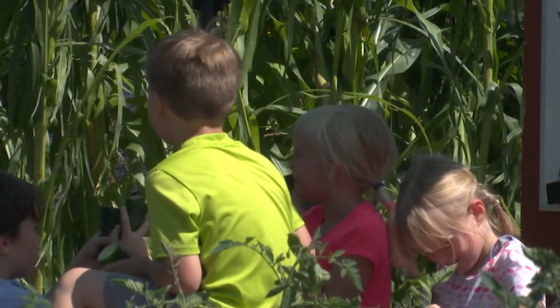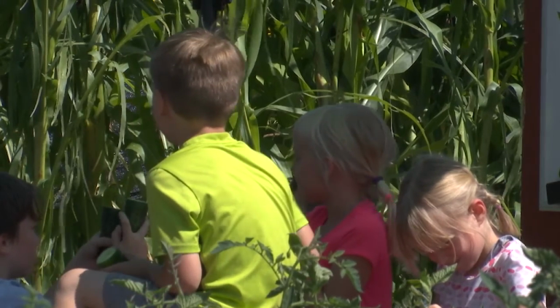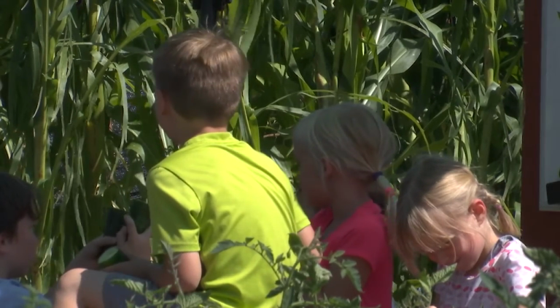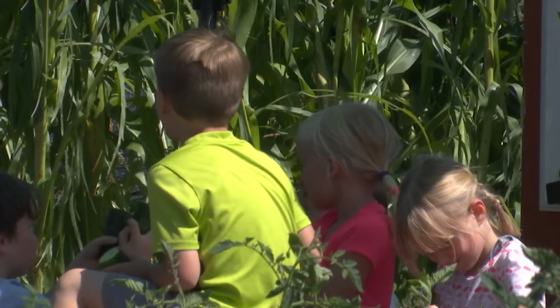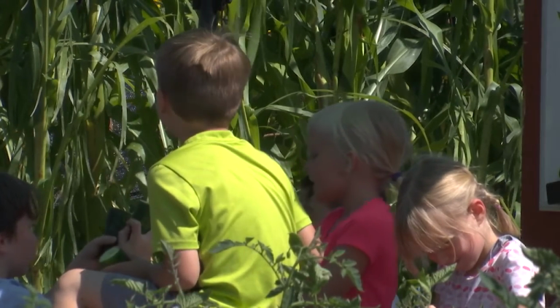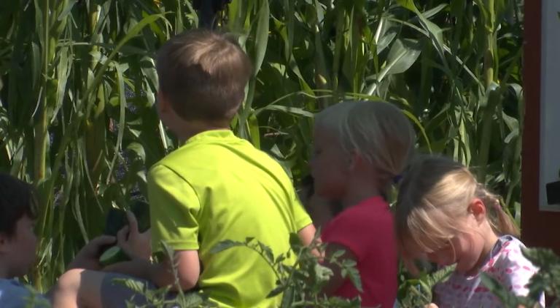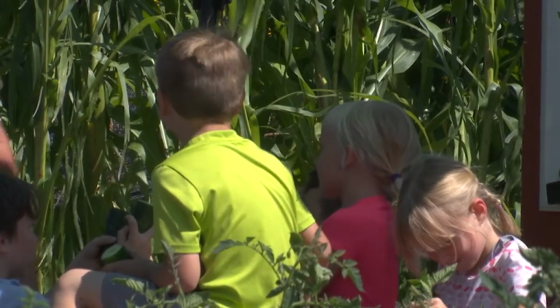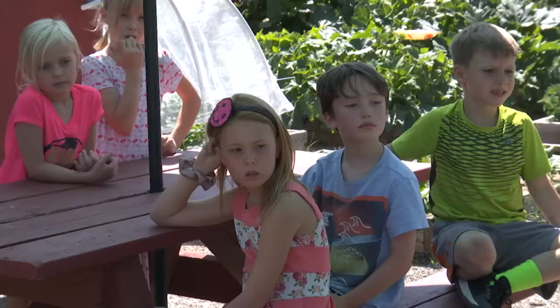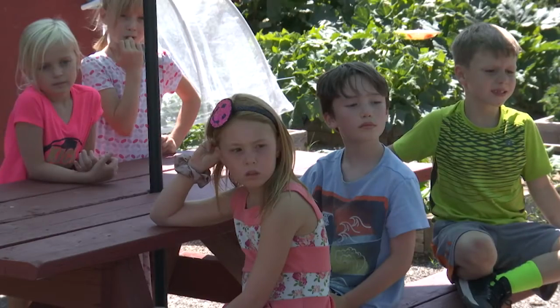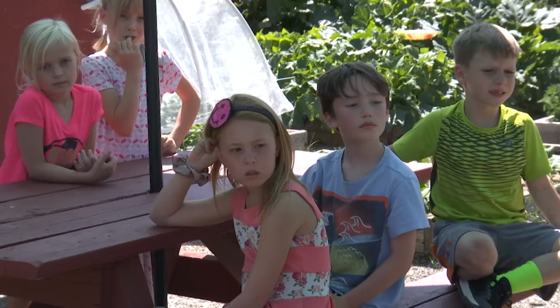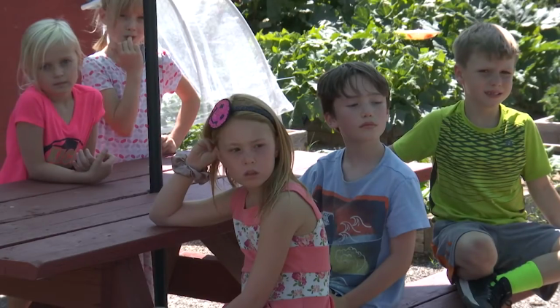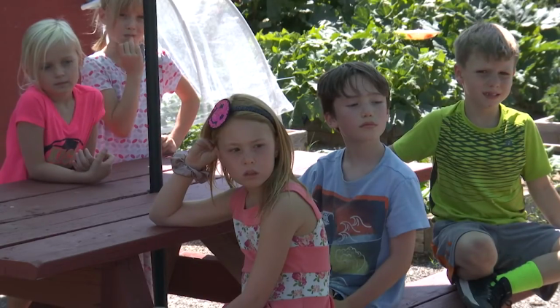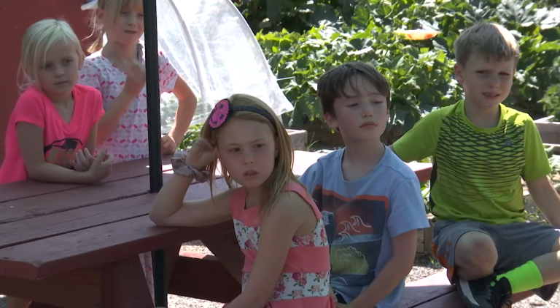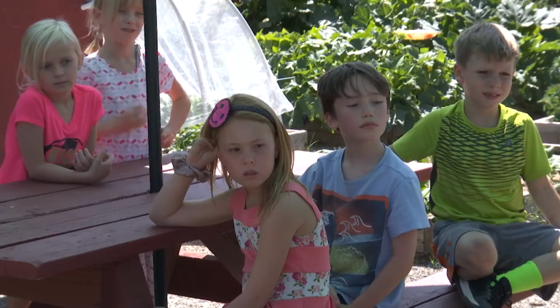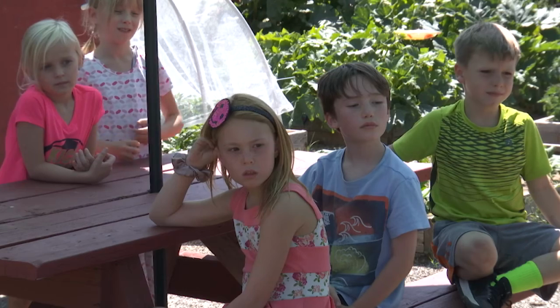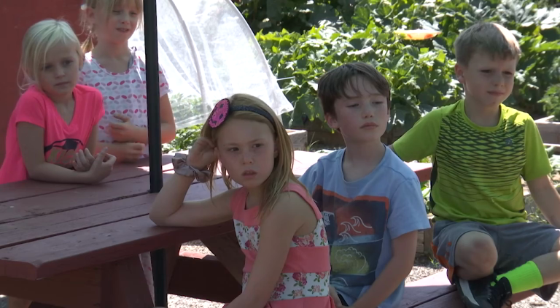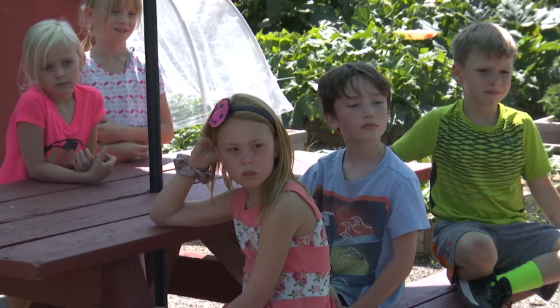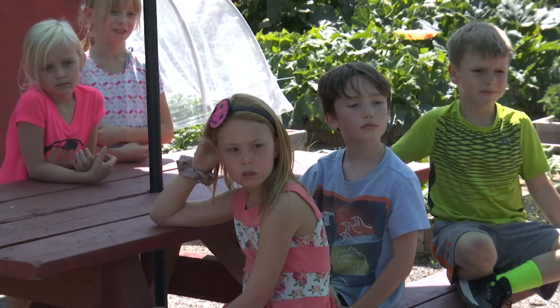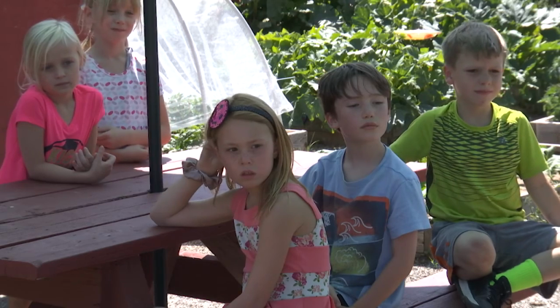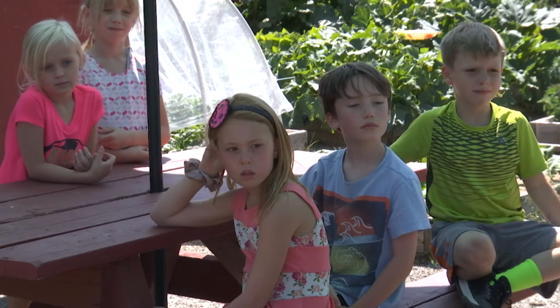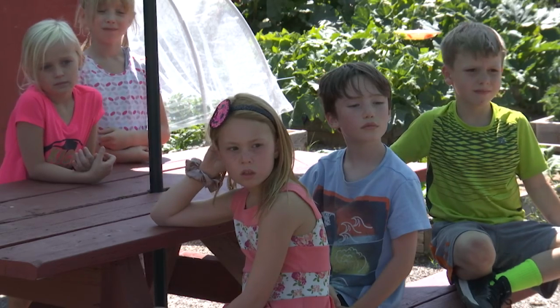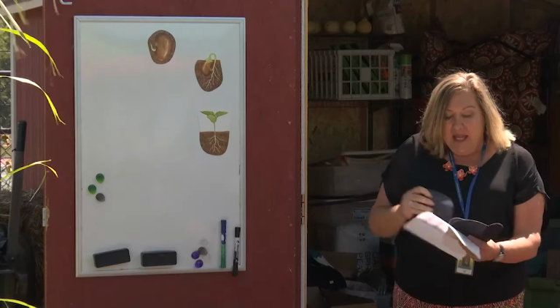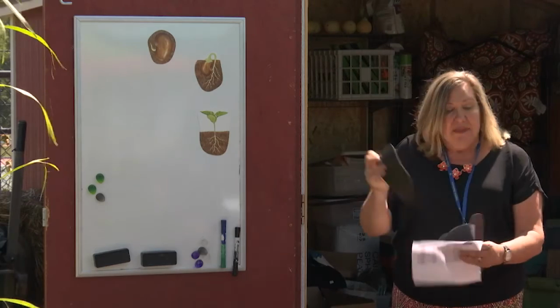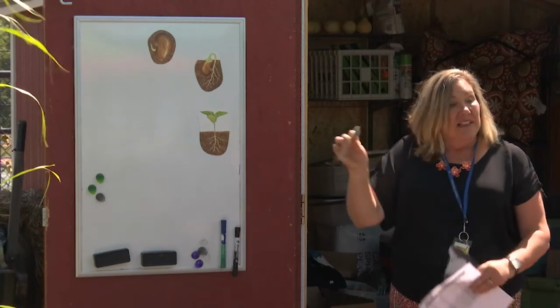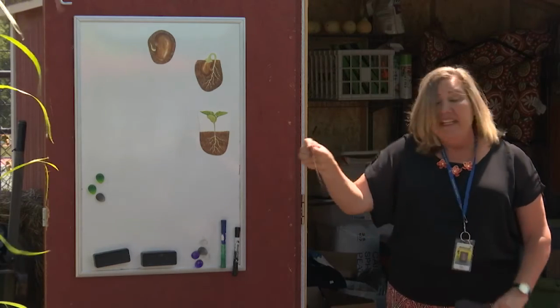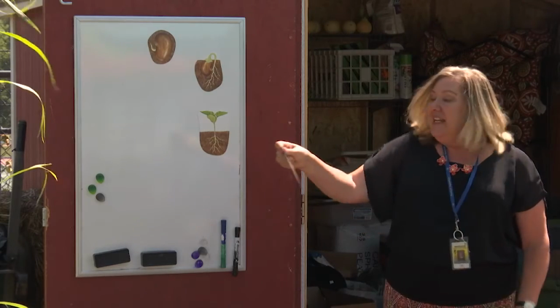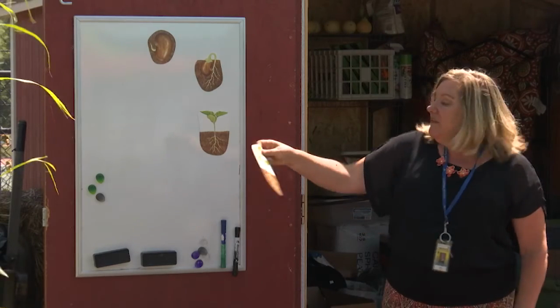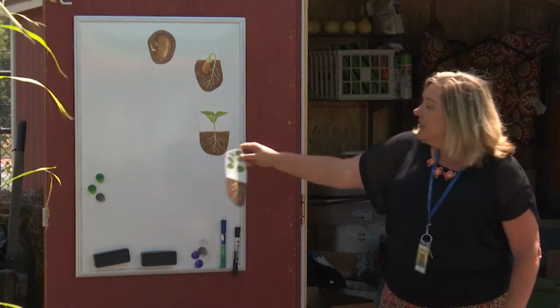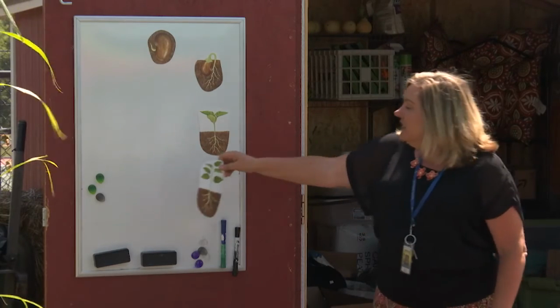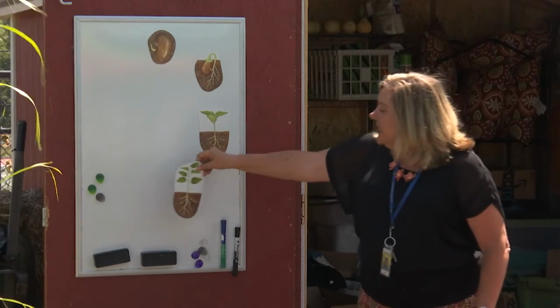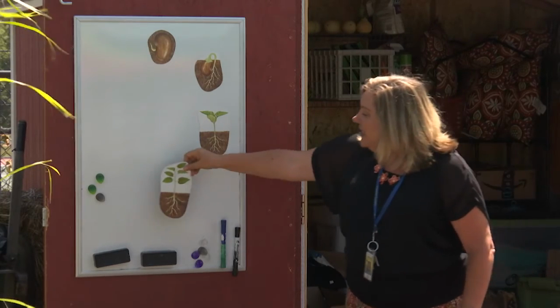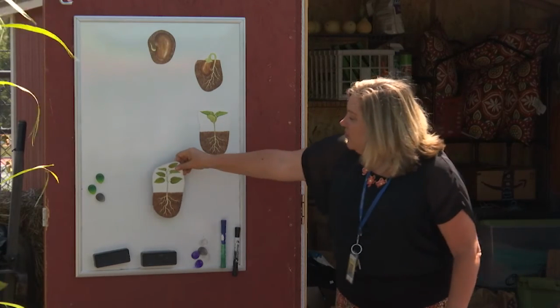Since that day it has grown into a space where students not only get to garden but they are able to learn about the life cycle of the plants.